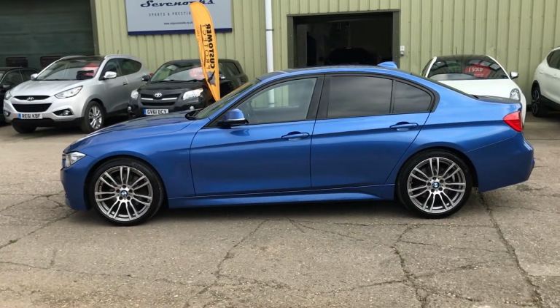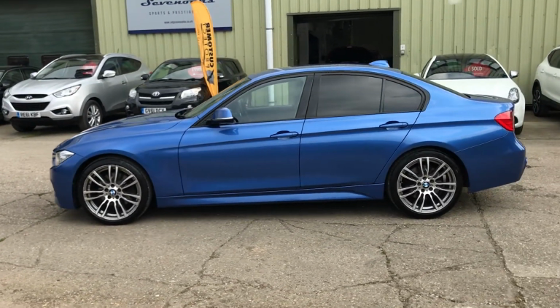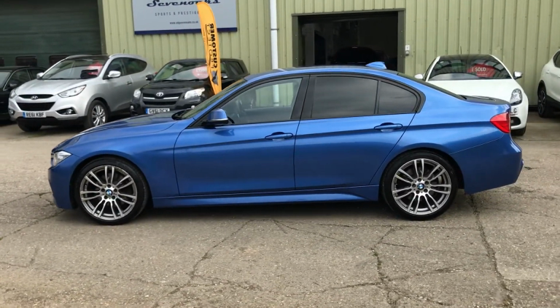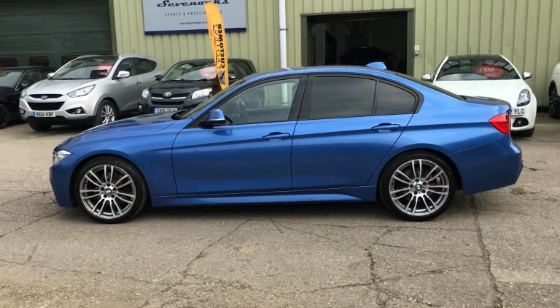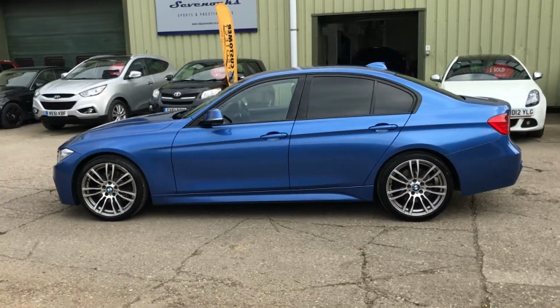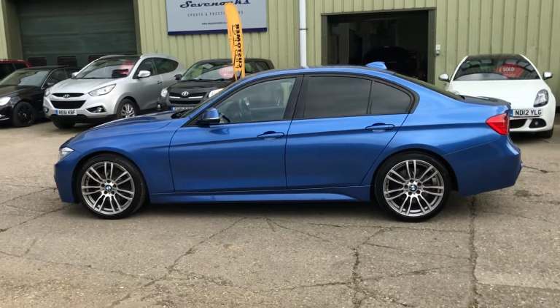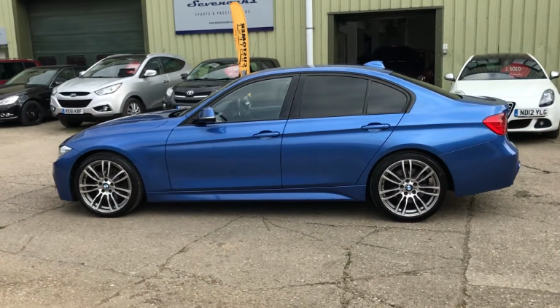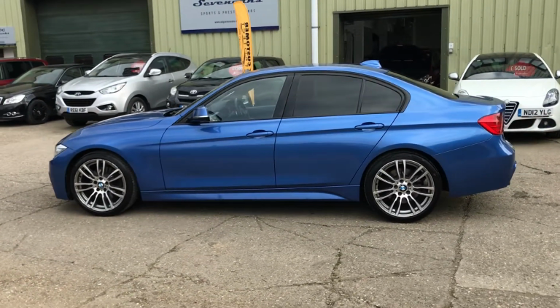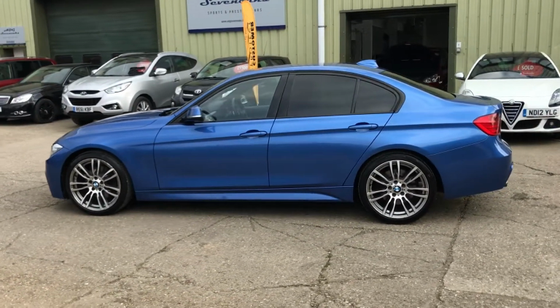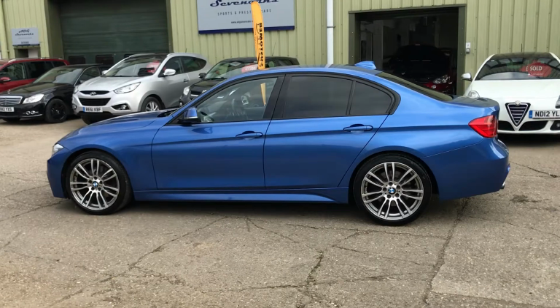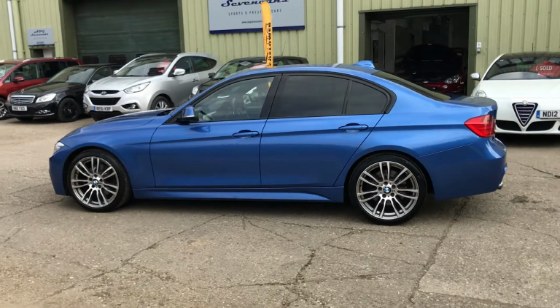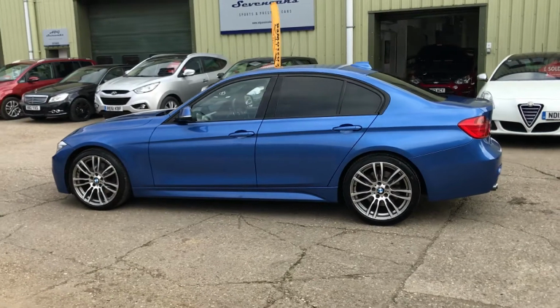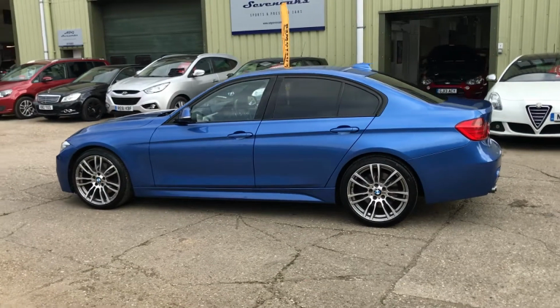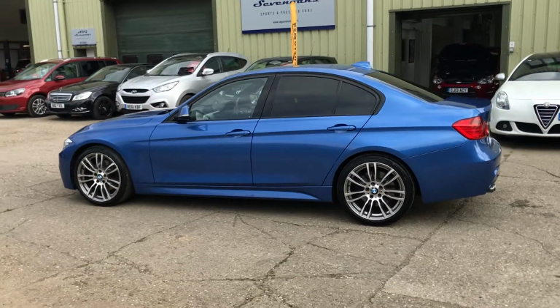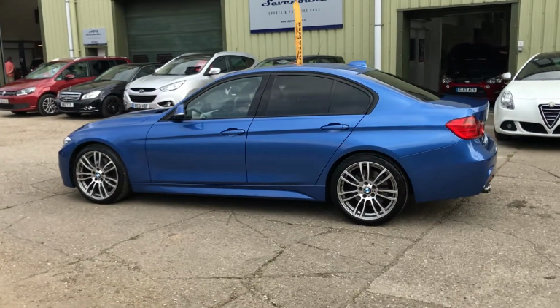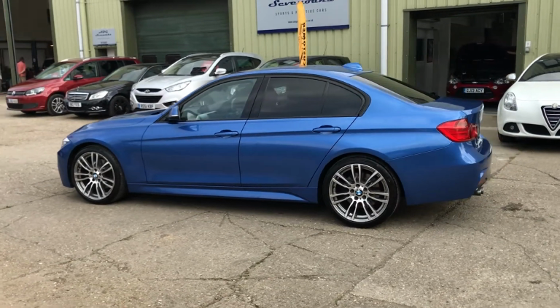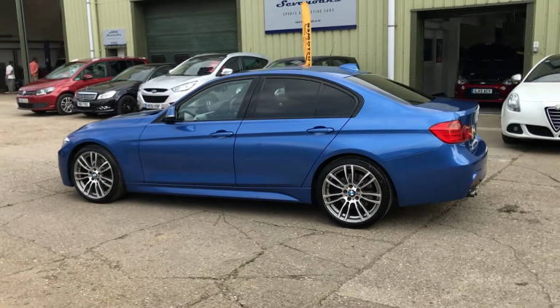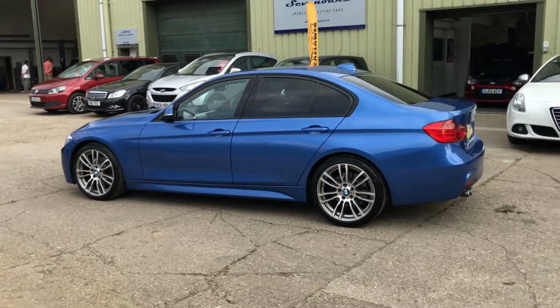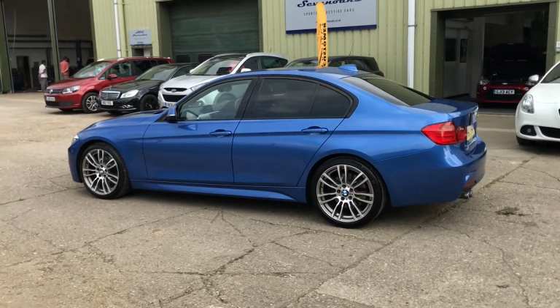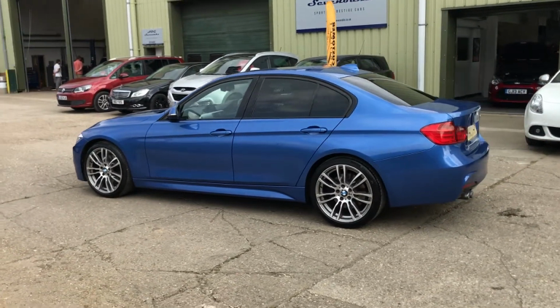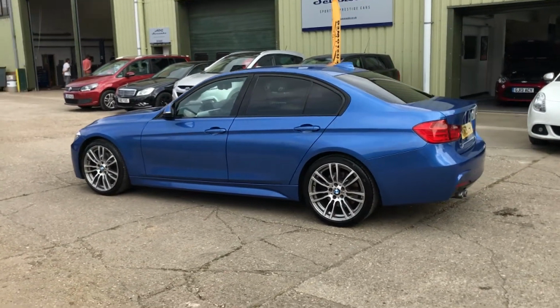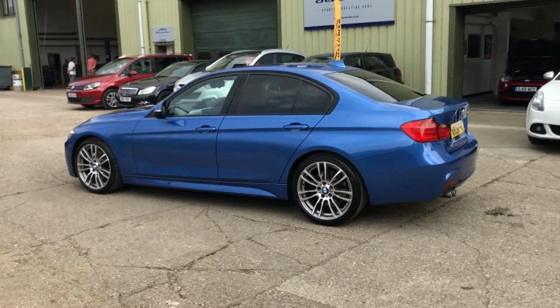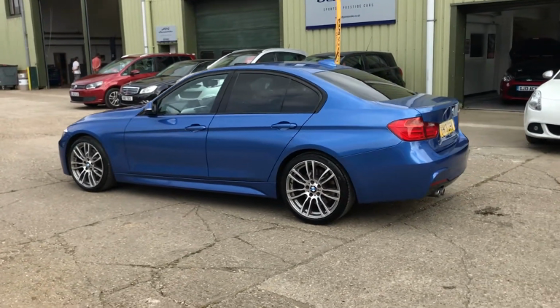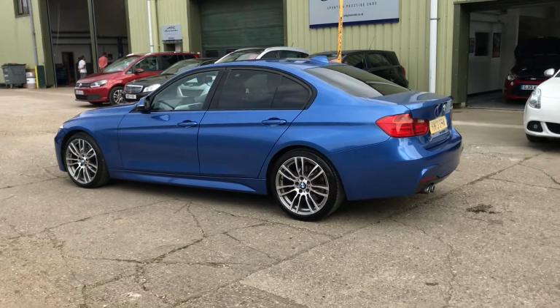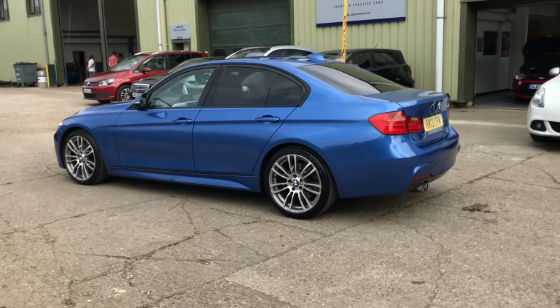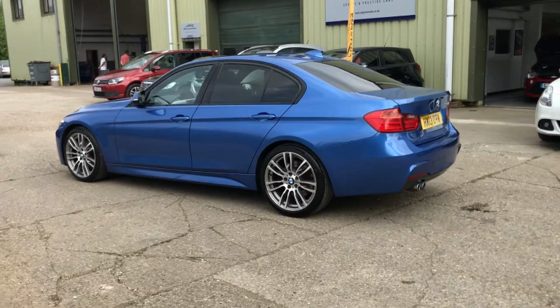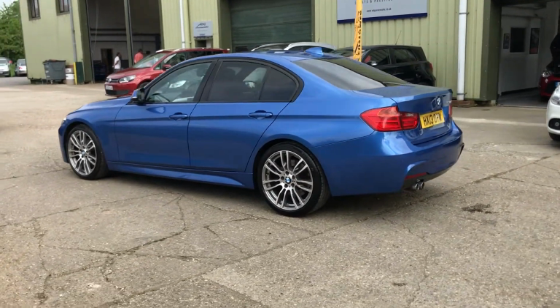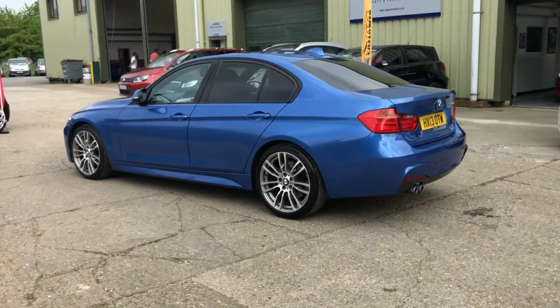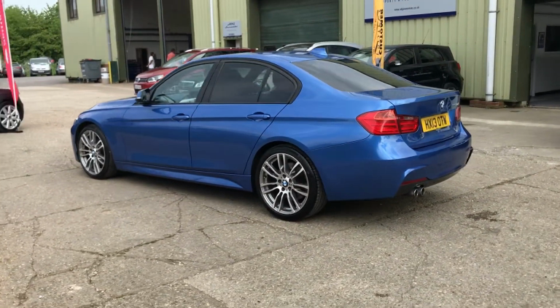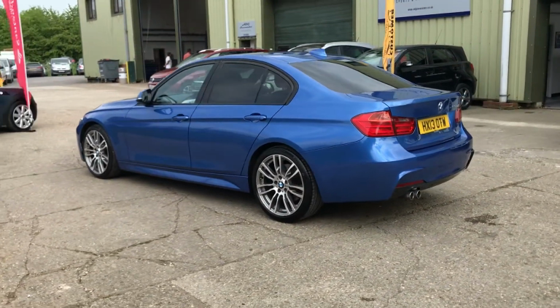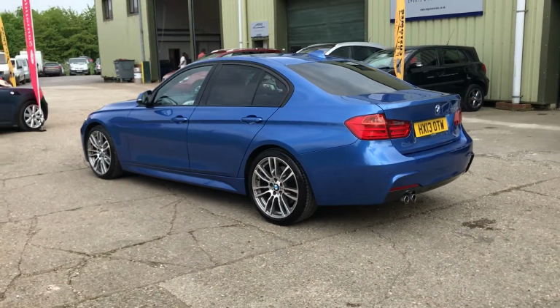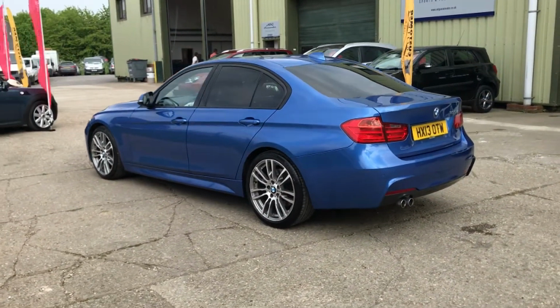The car is in stunning condition. It's done almost 115,000 miles, but you'd never know it from the condition of the car — it's absolutely lovely.